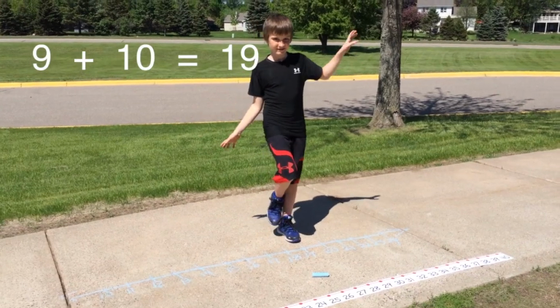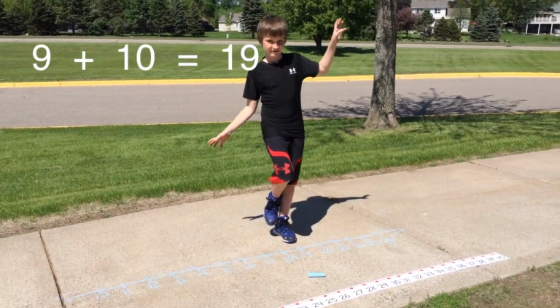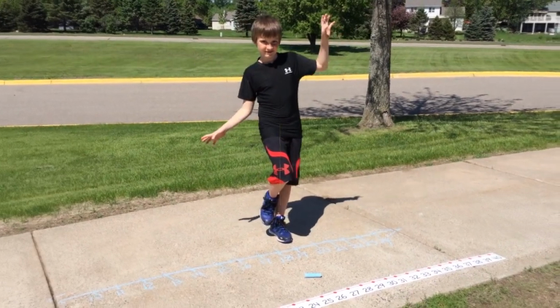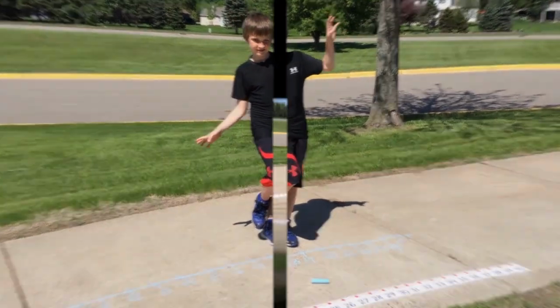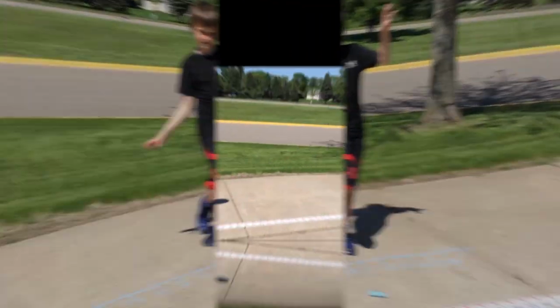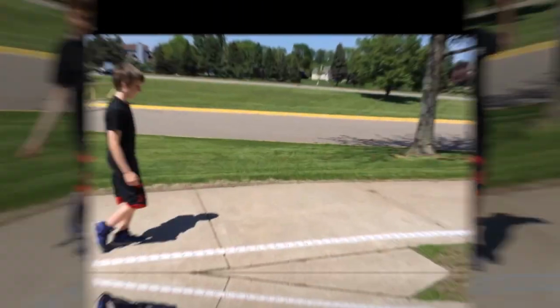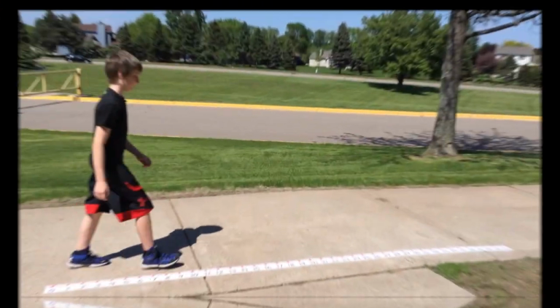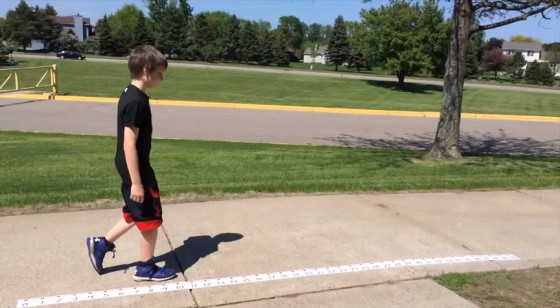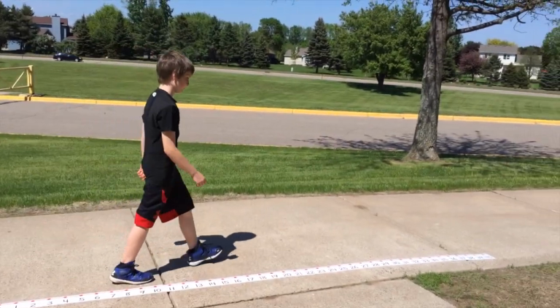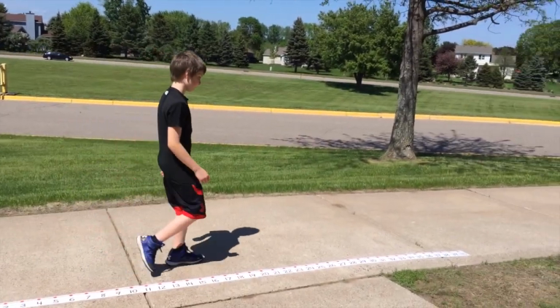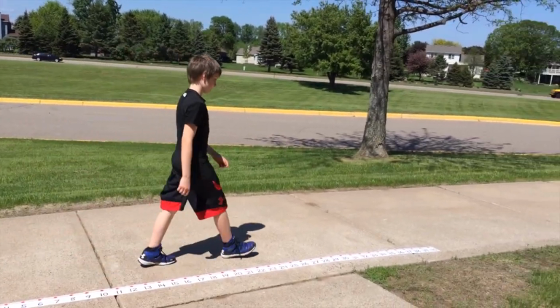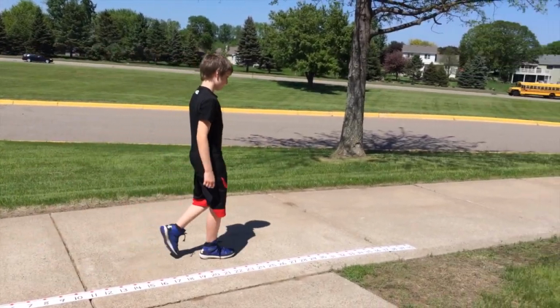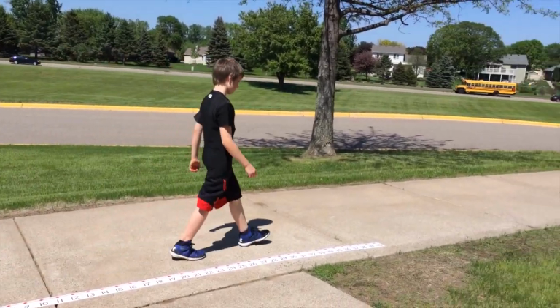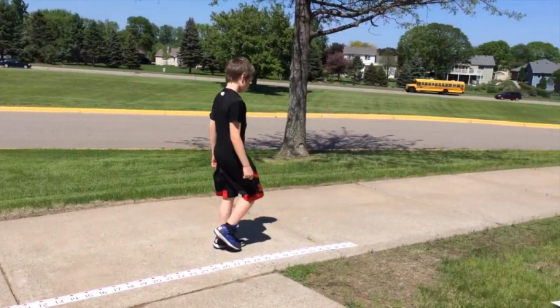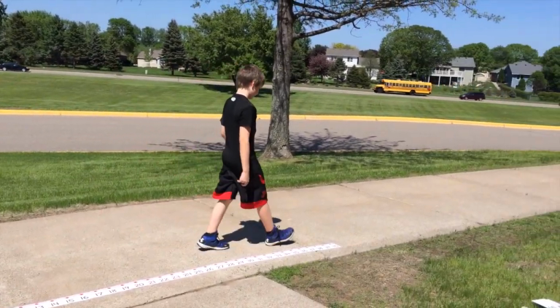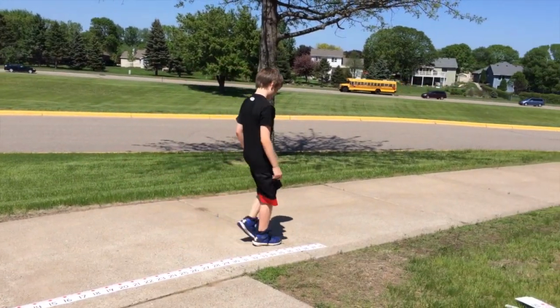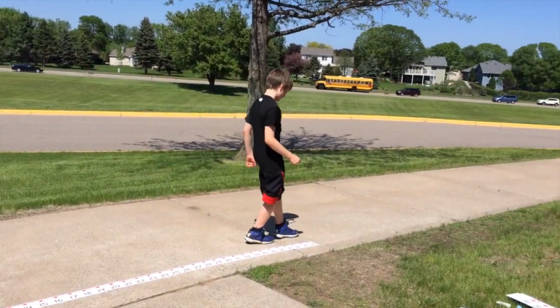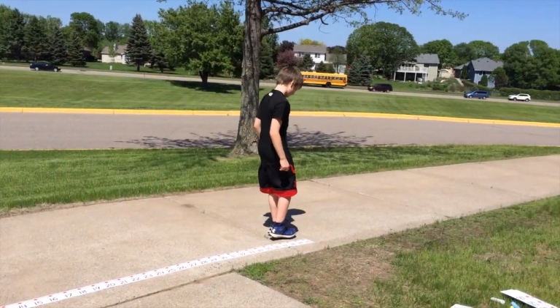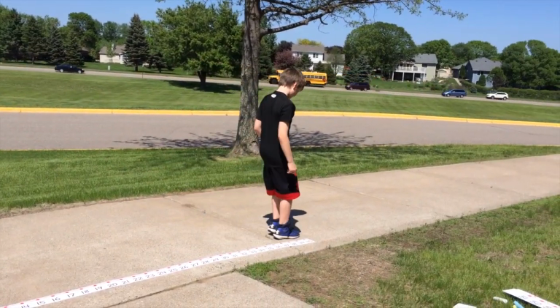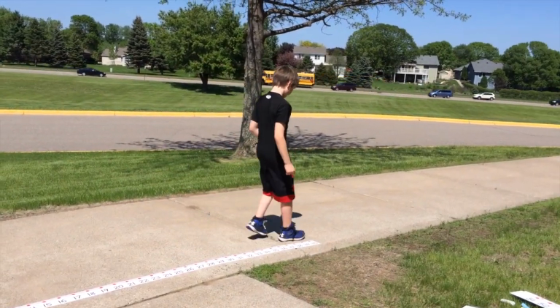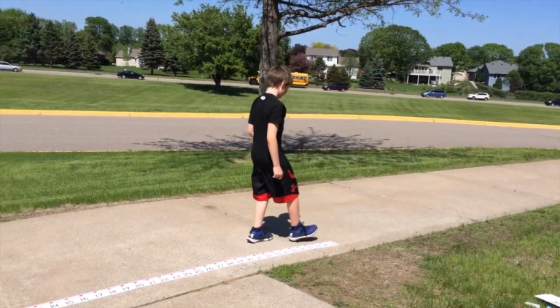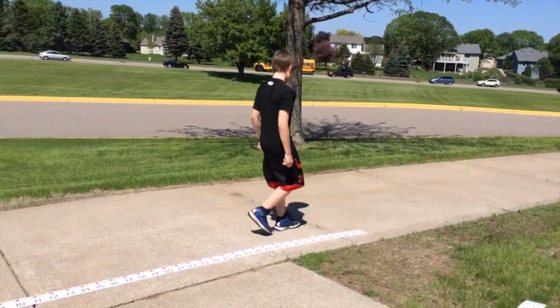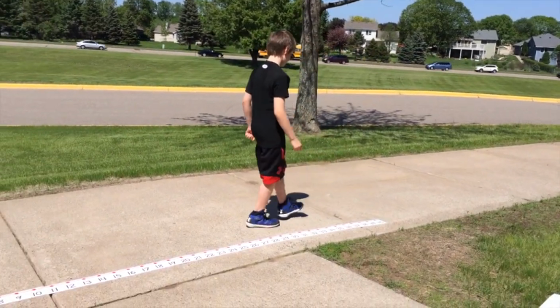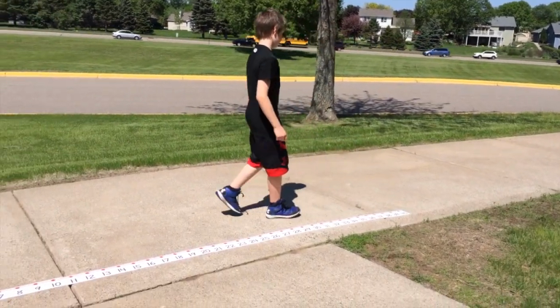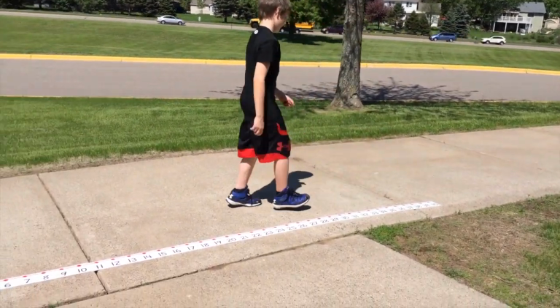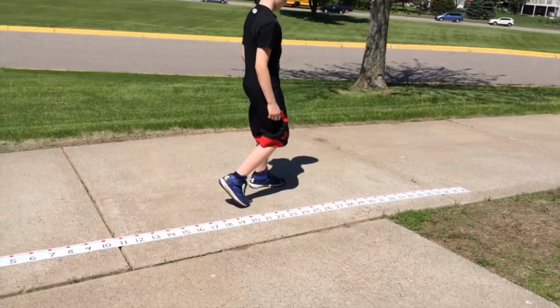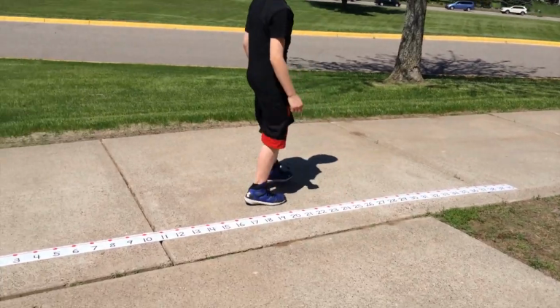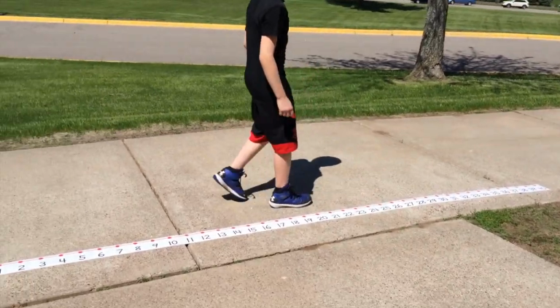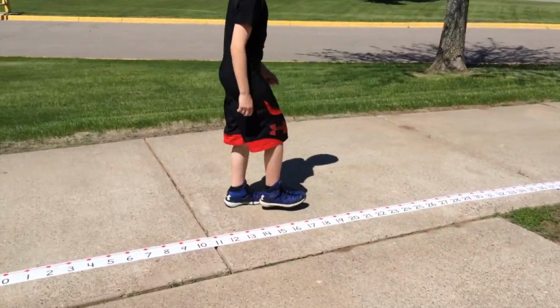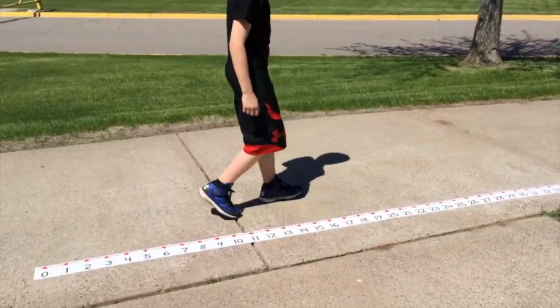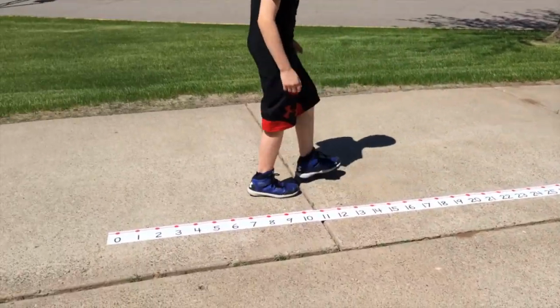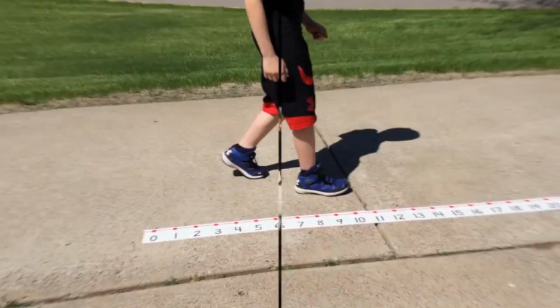Keep on counting and you'll be on track to mental math and won't look back!